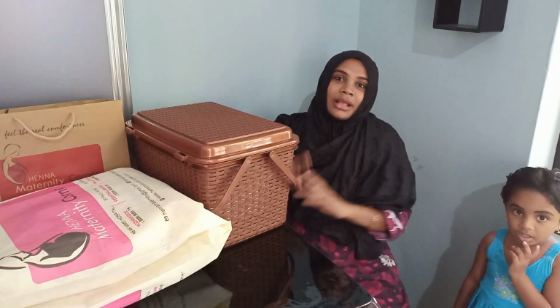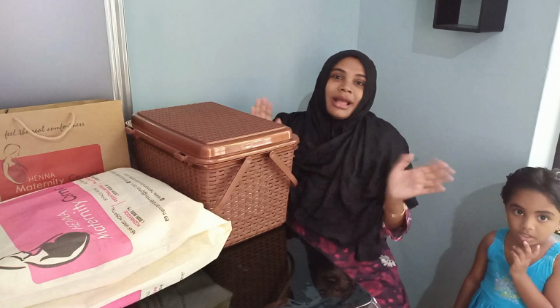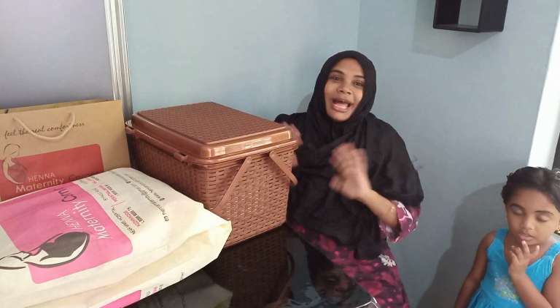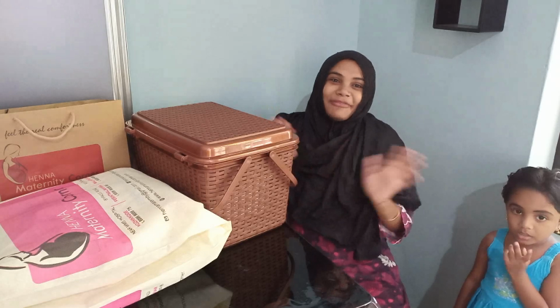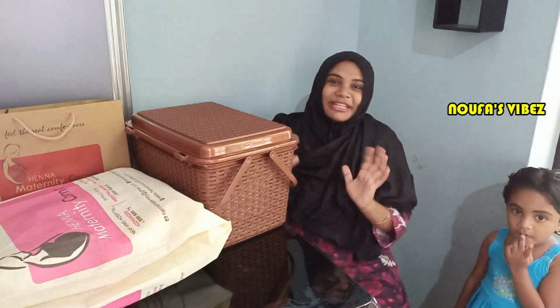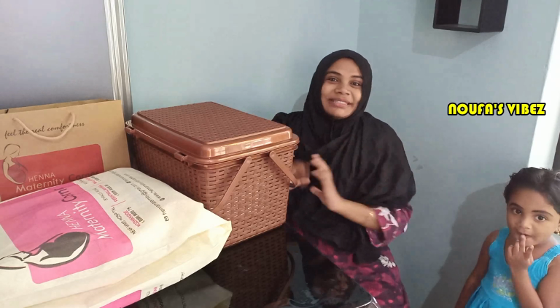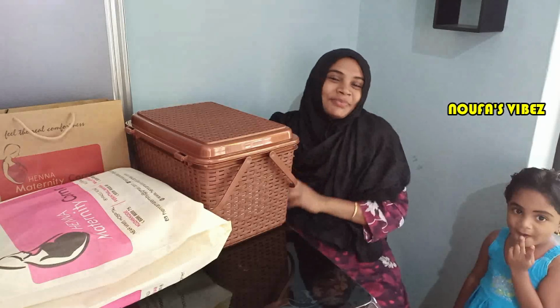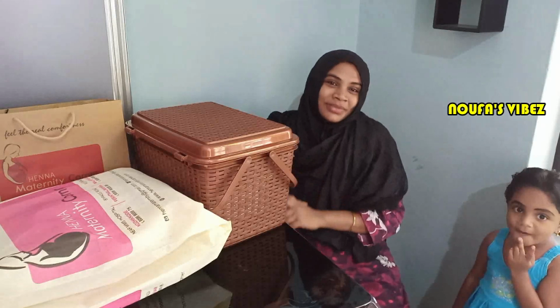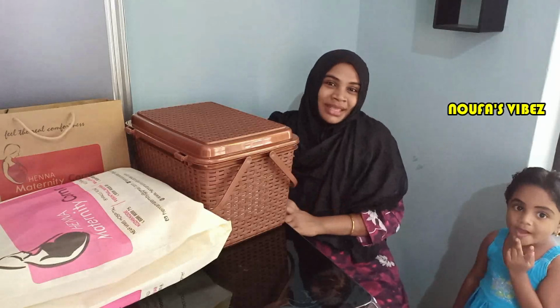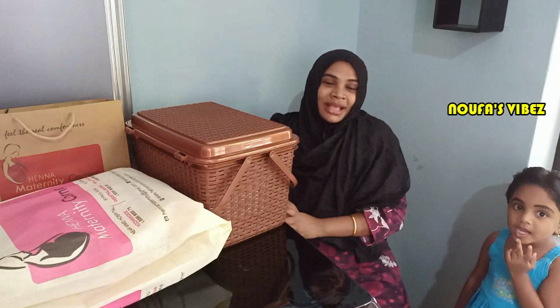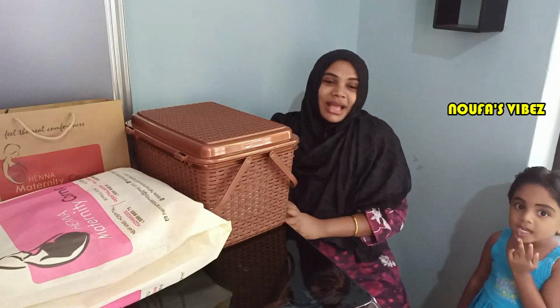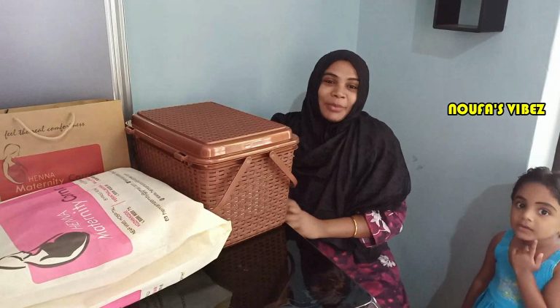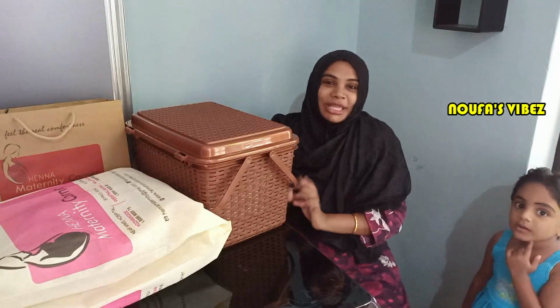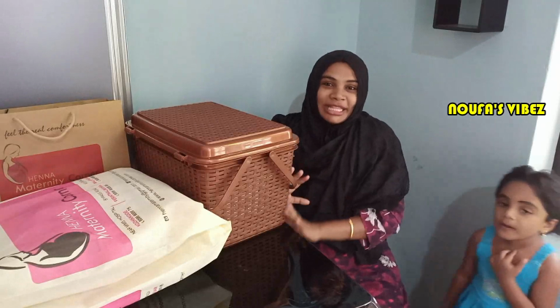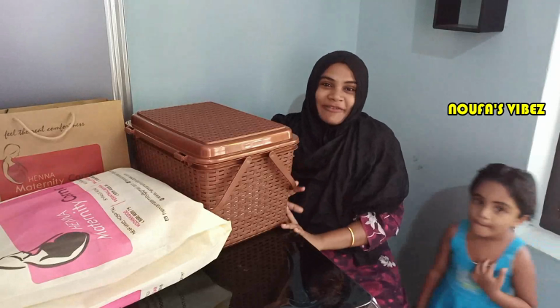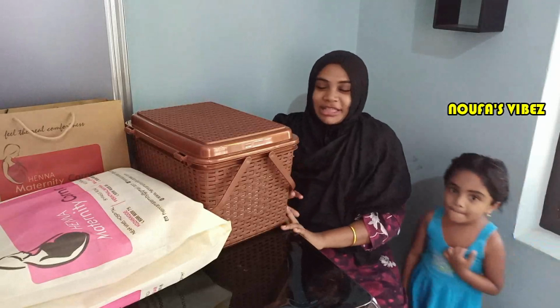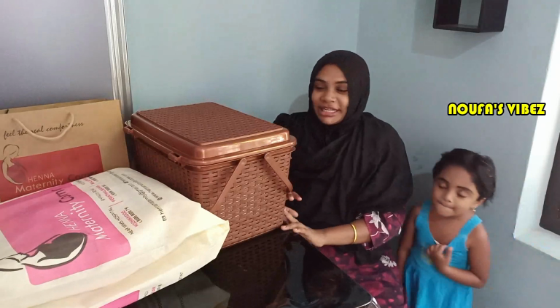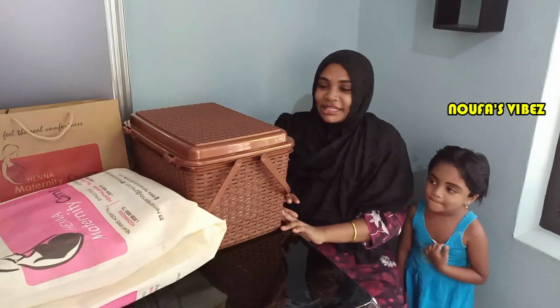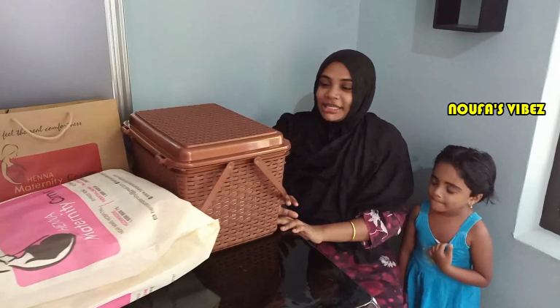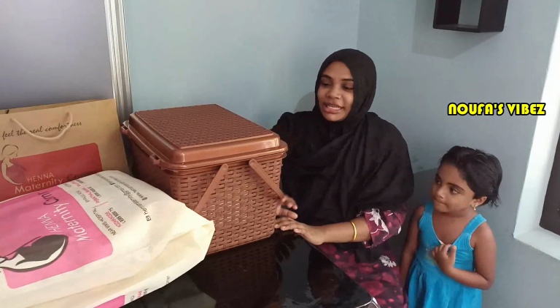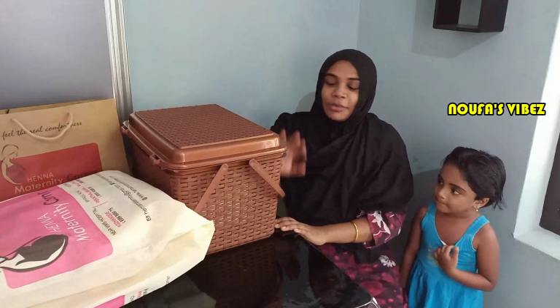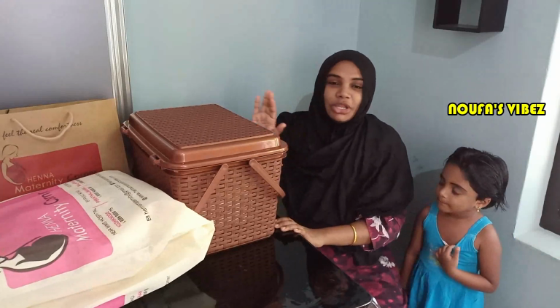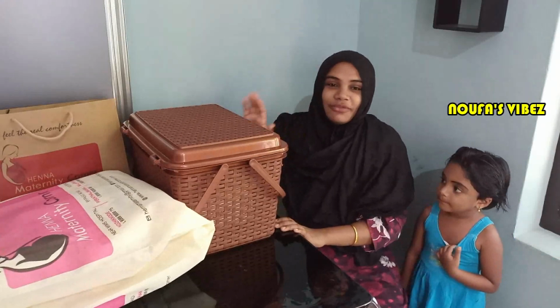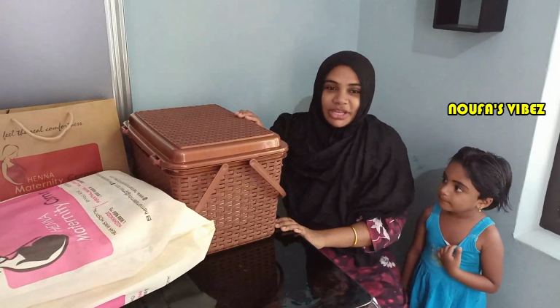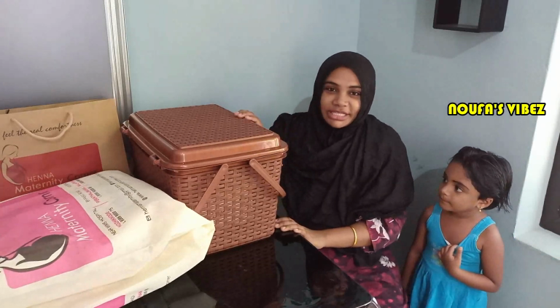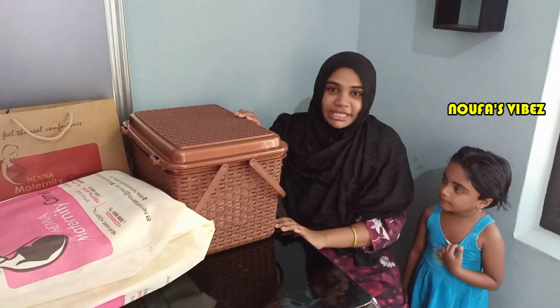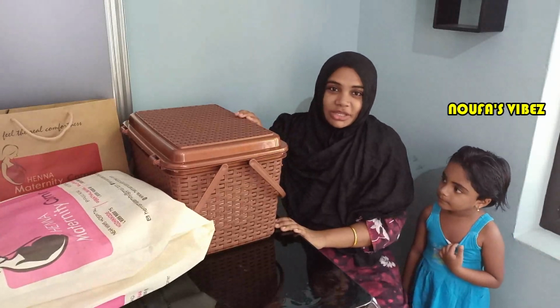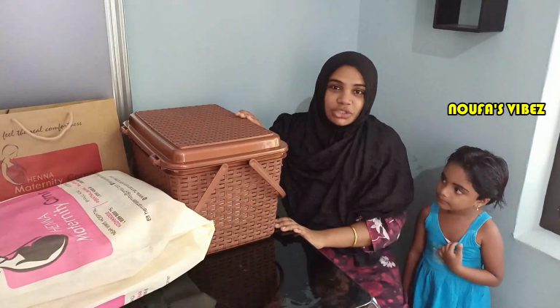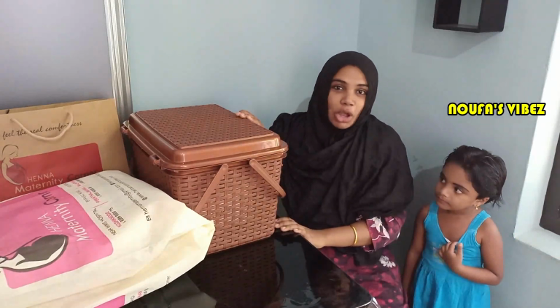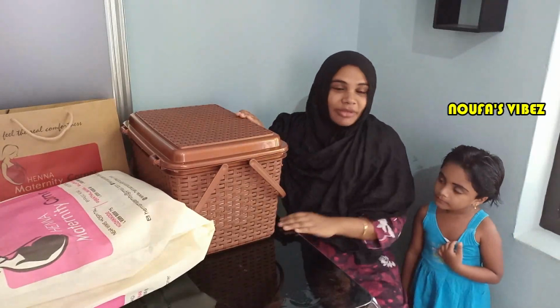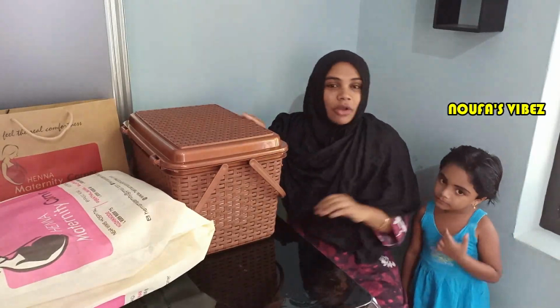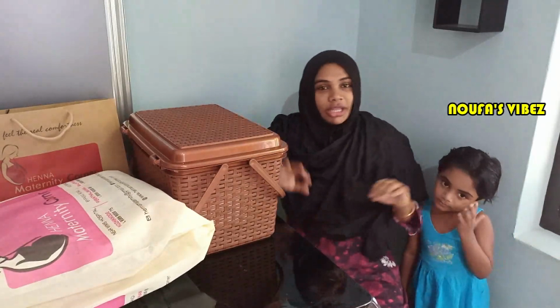Hi friends! I am here to show you a new video on the shopping vlog.